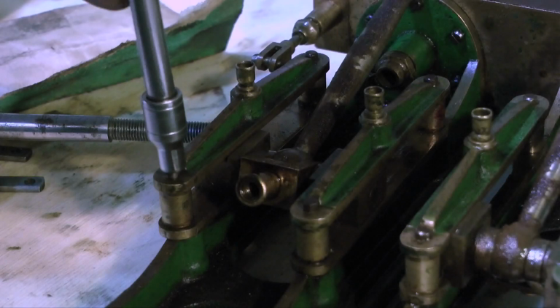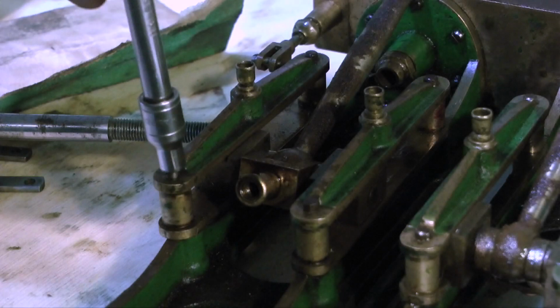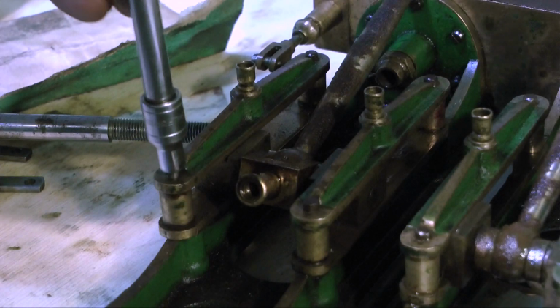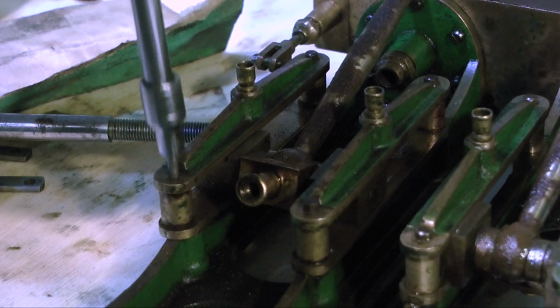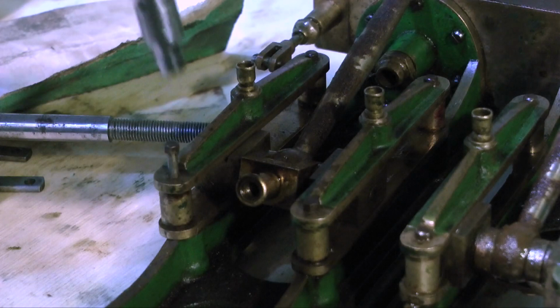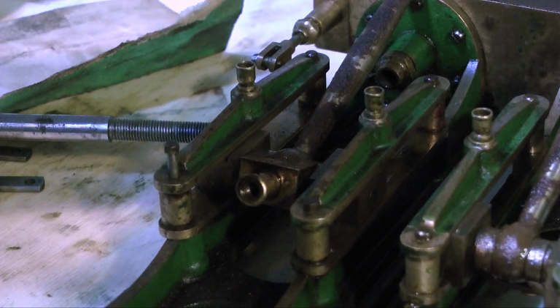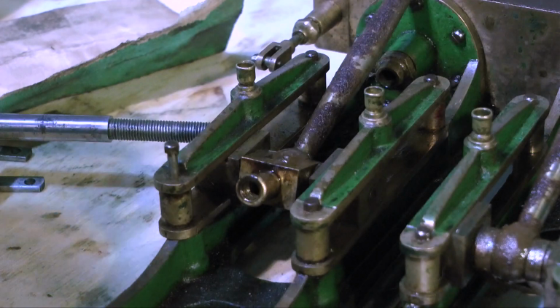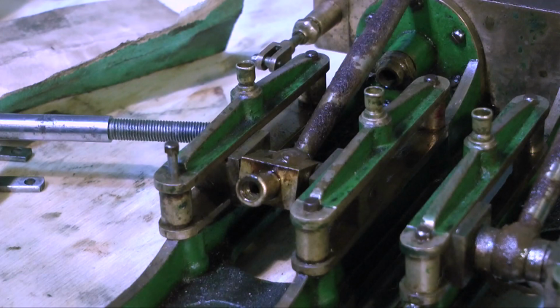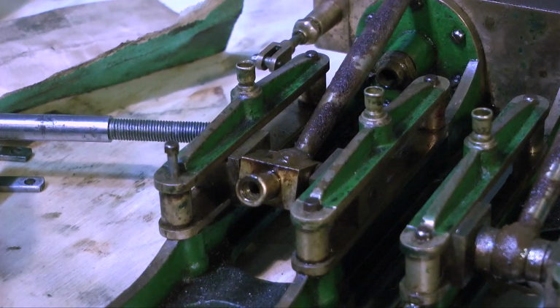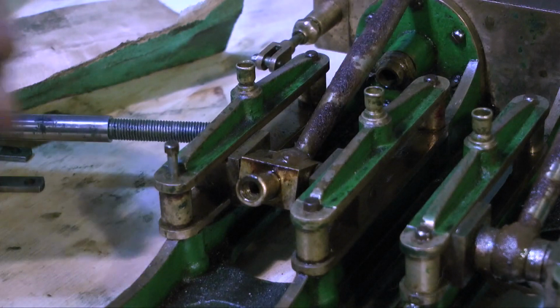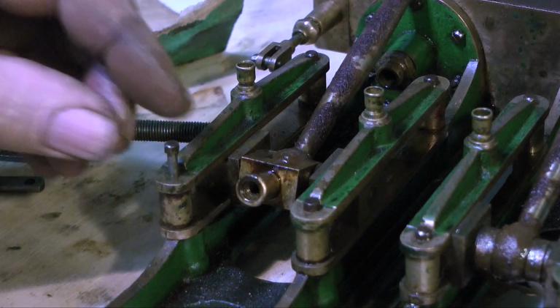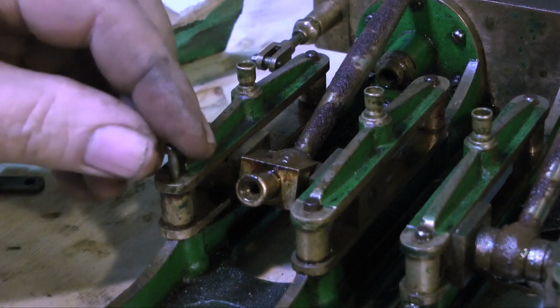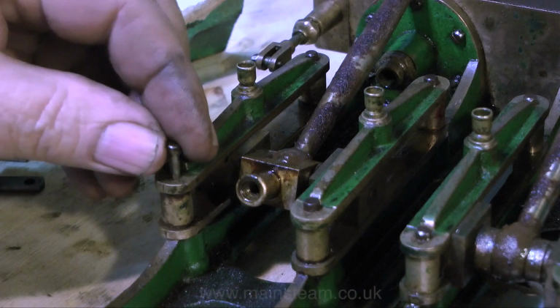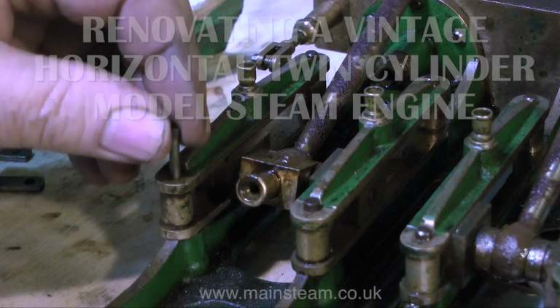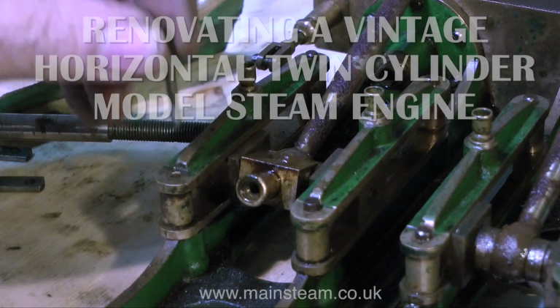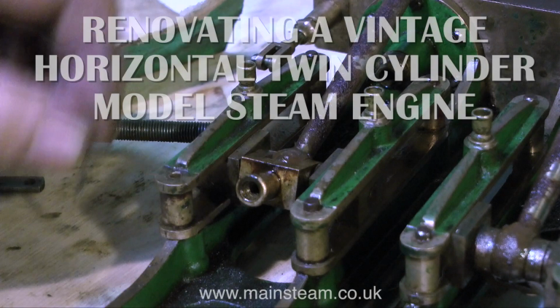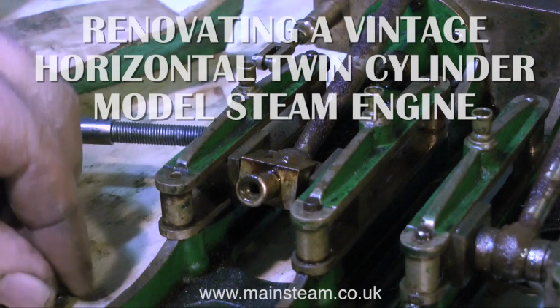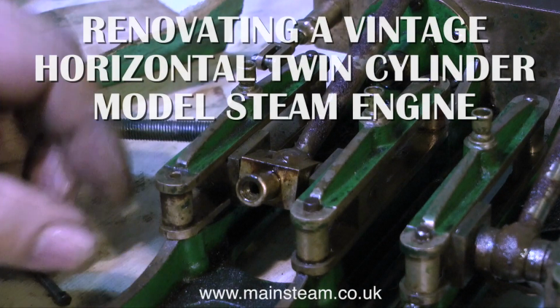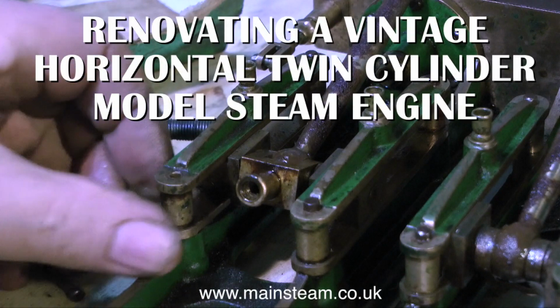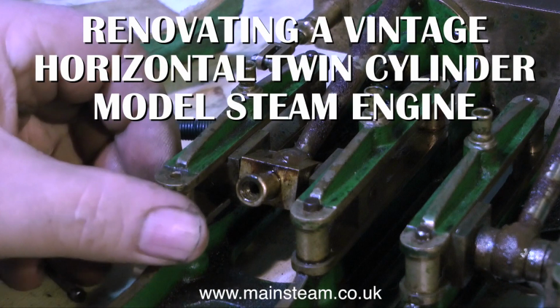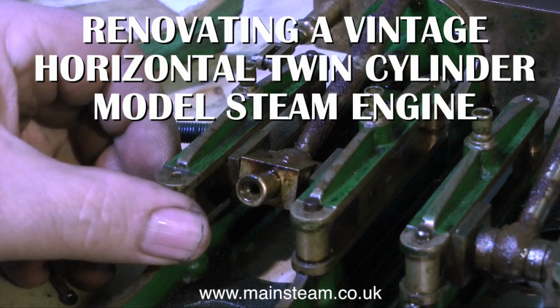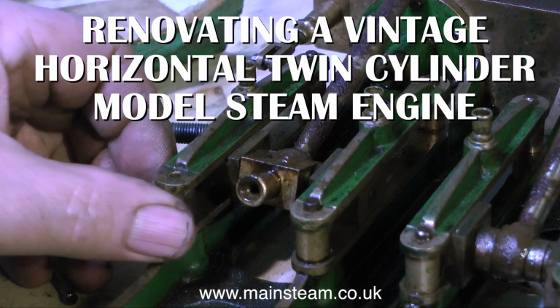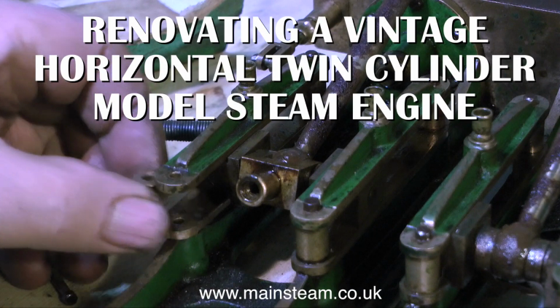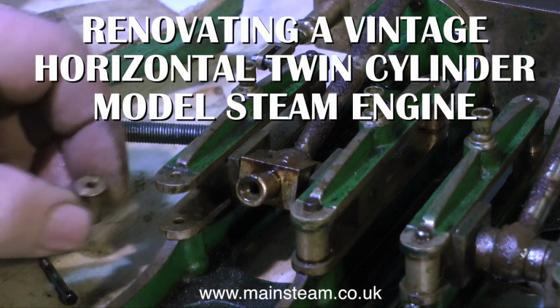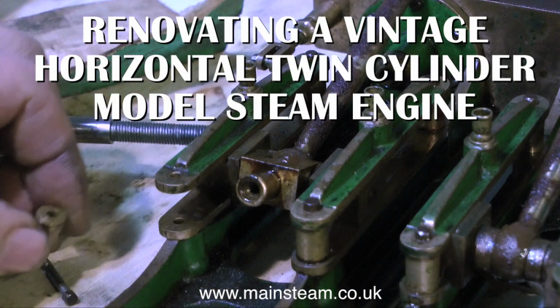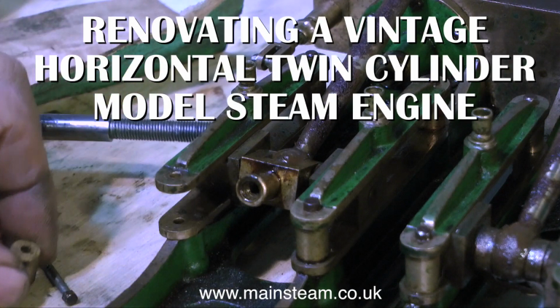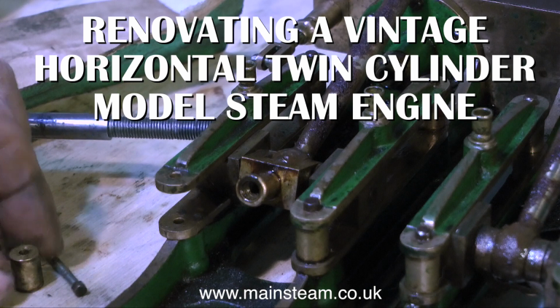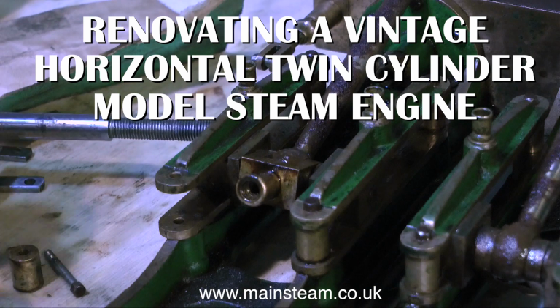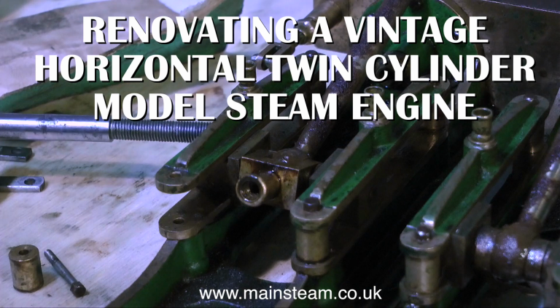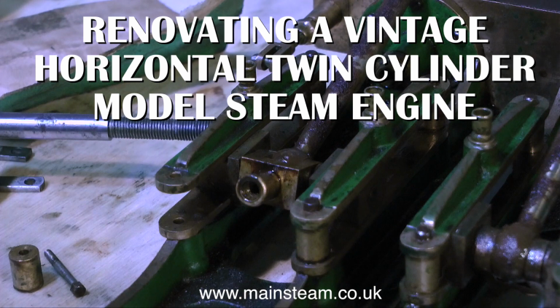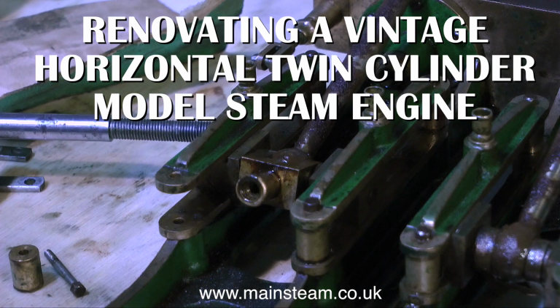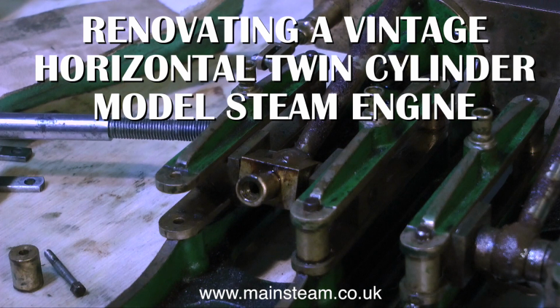Welcome to renovating a vintage horizontal twin-cylinder model steam engine, part 4.